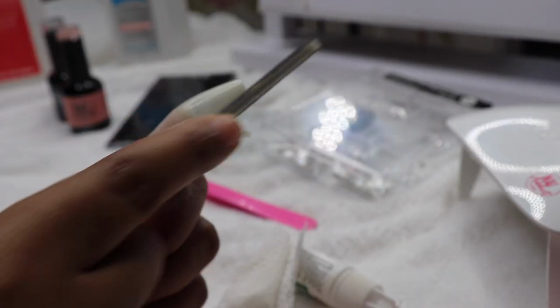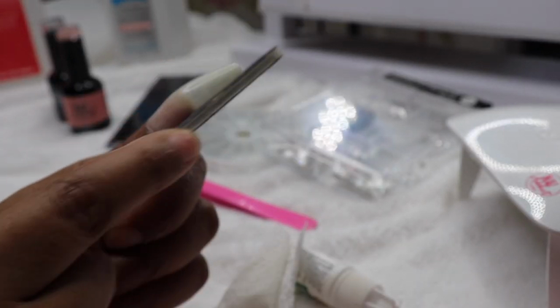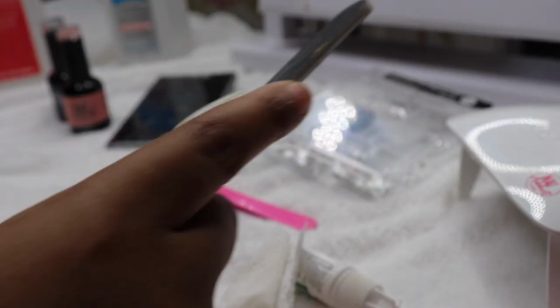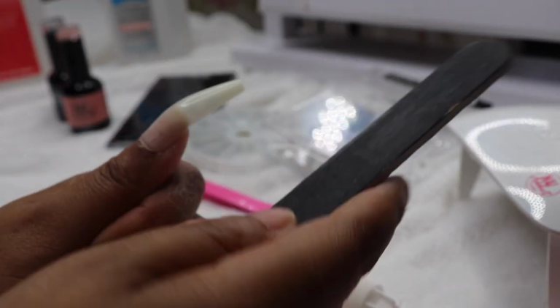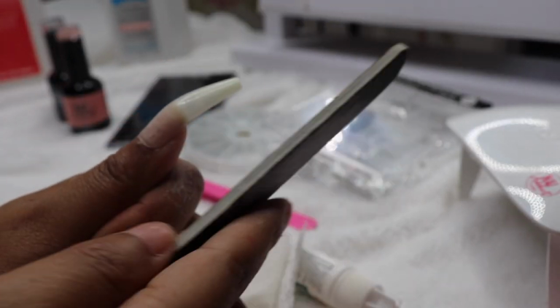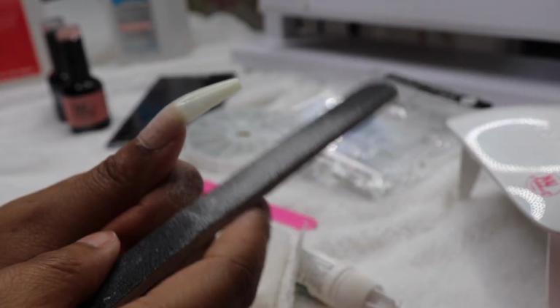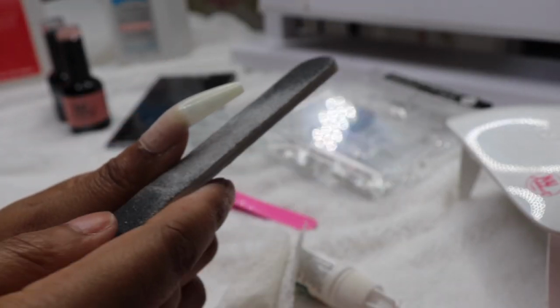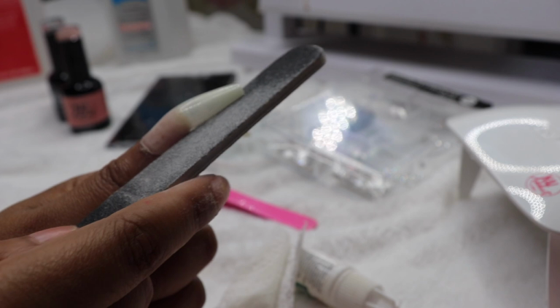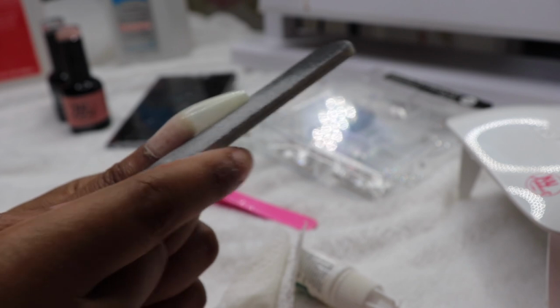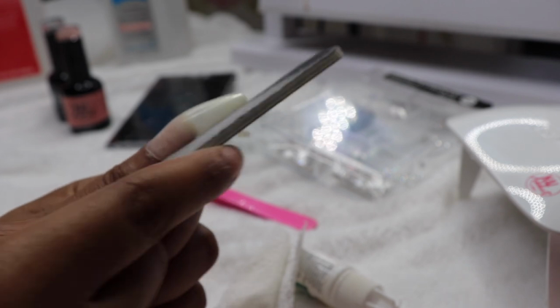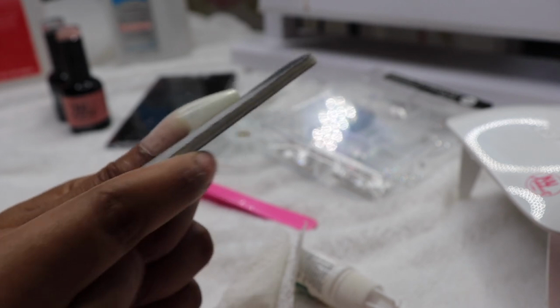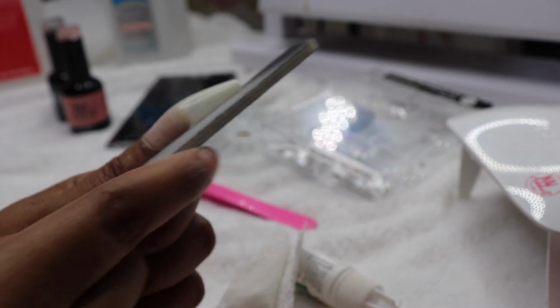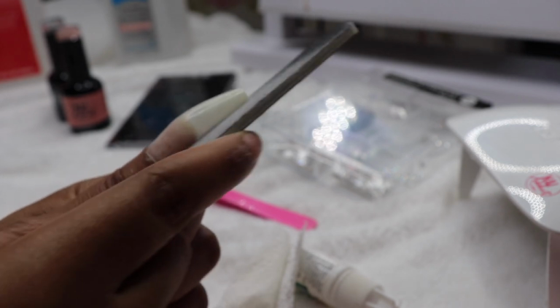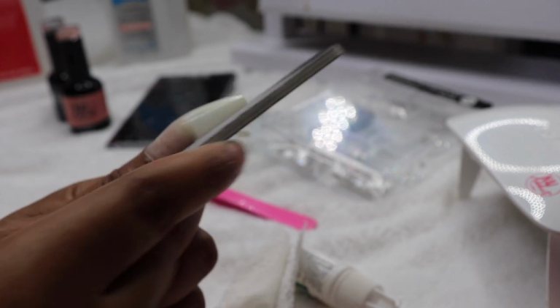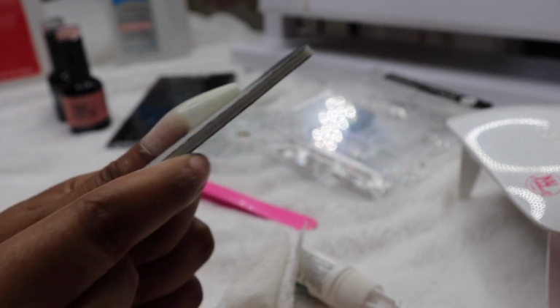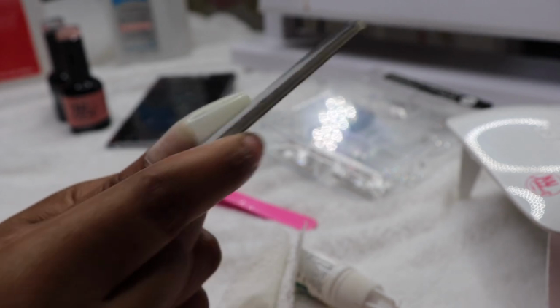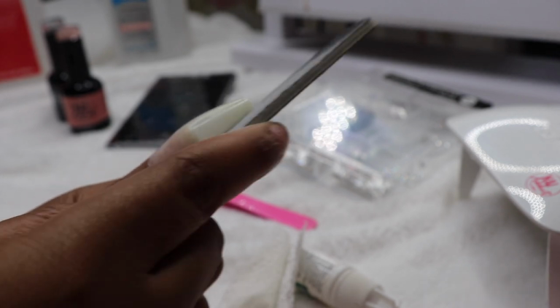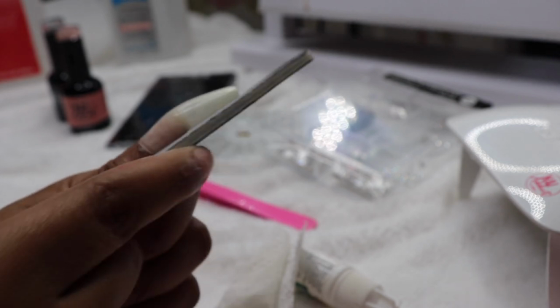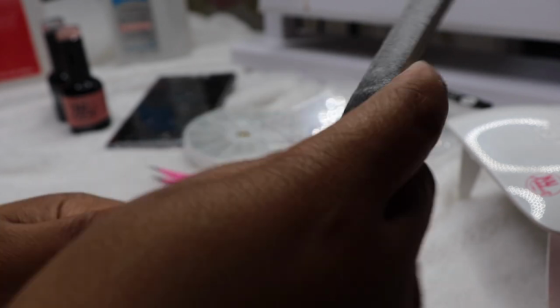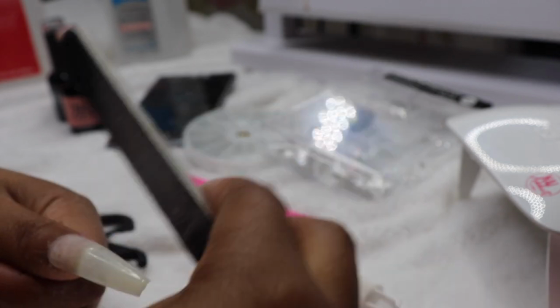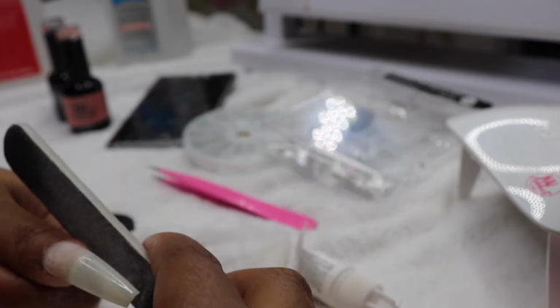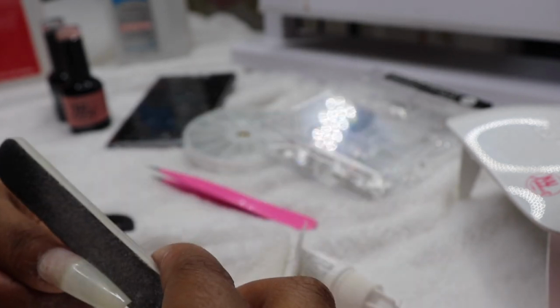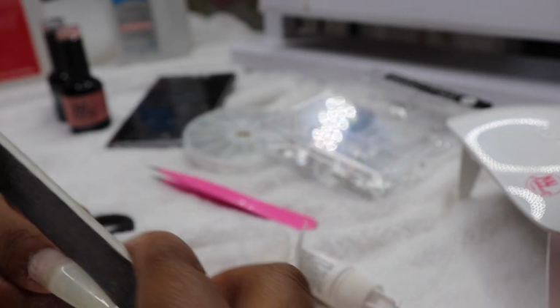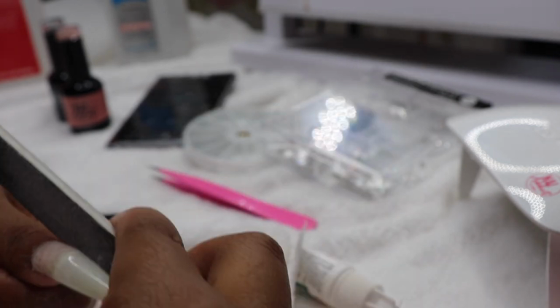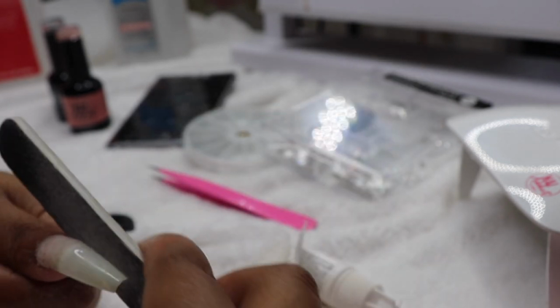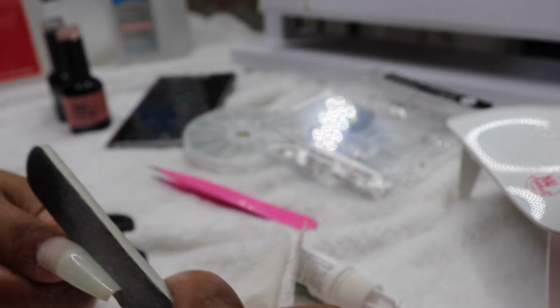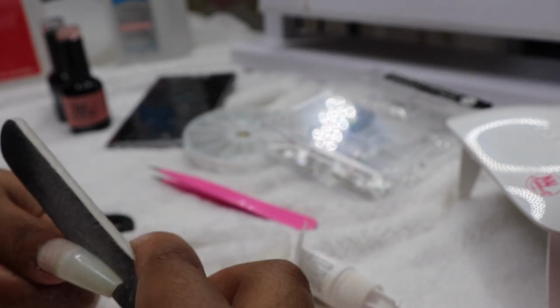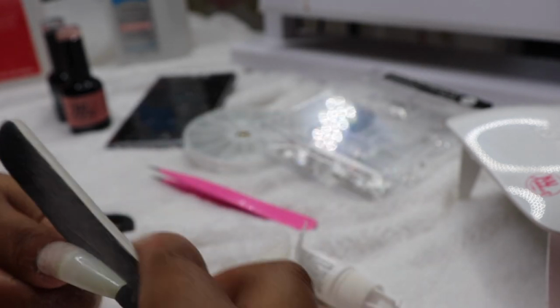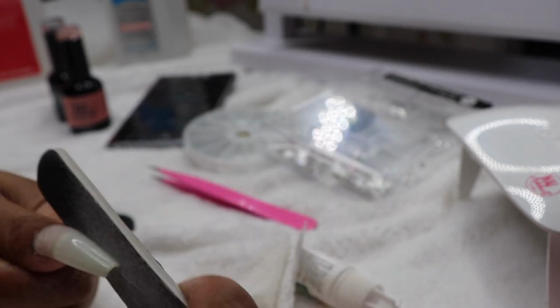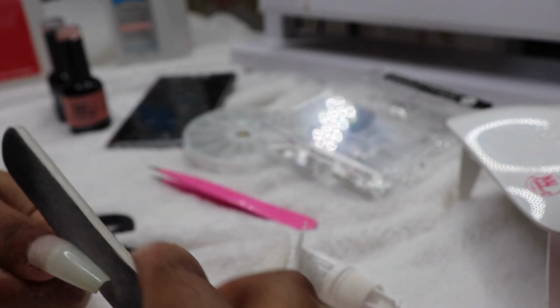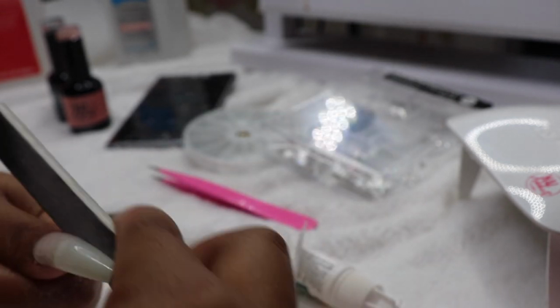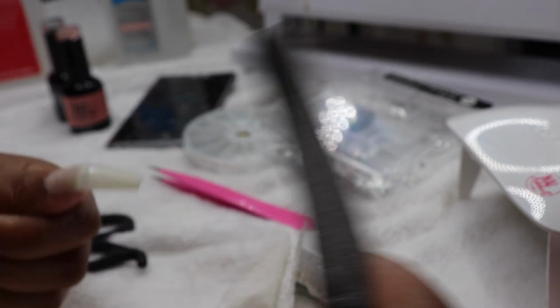I also shaped the sides, but that's completely optional. I'm just being real extra for the summer, period.